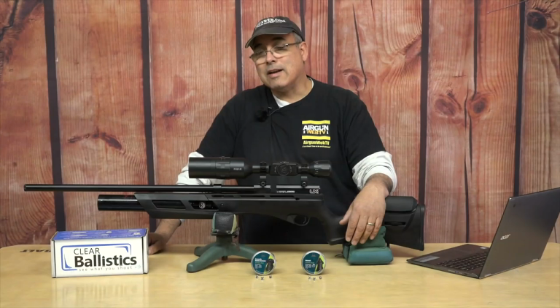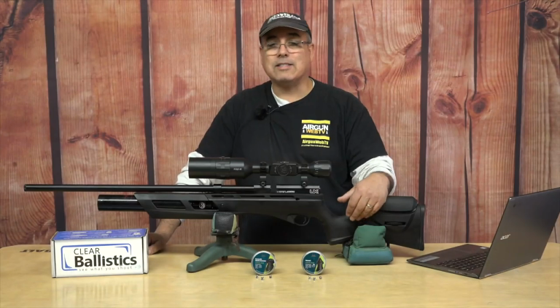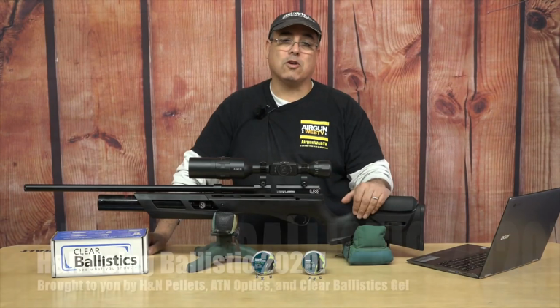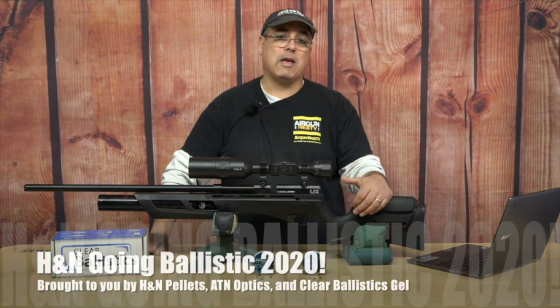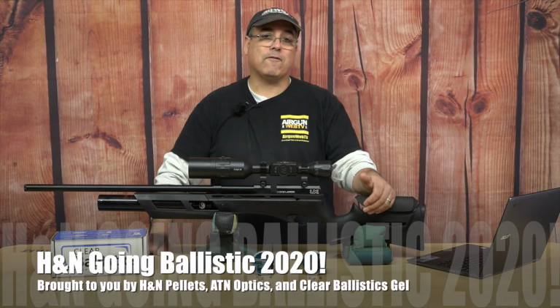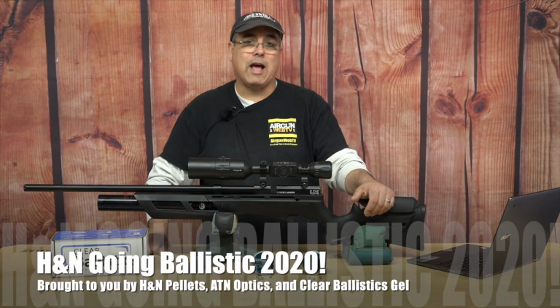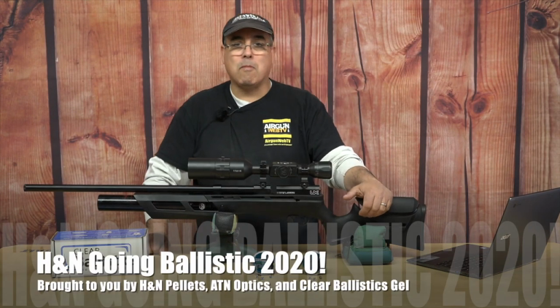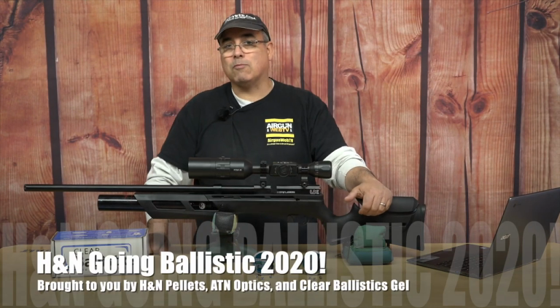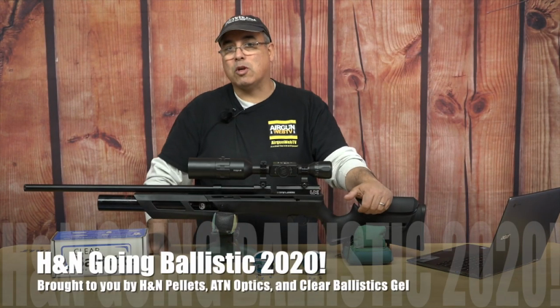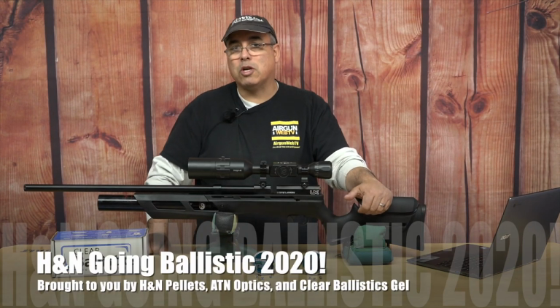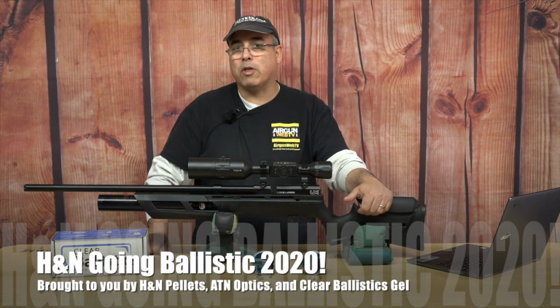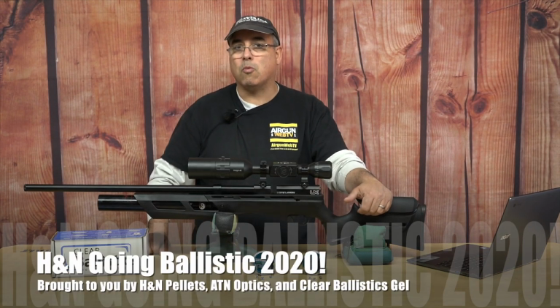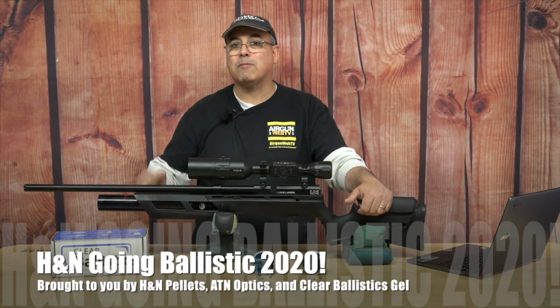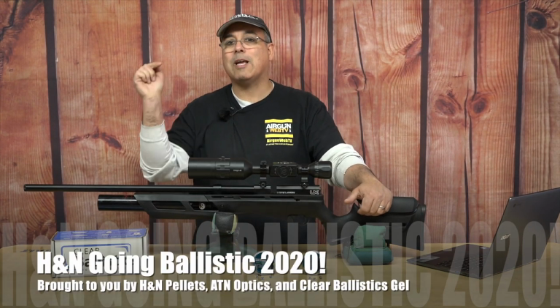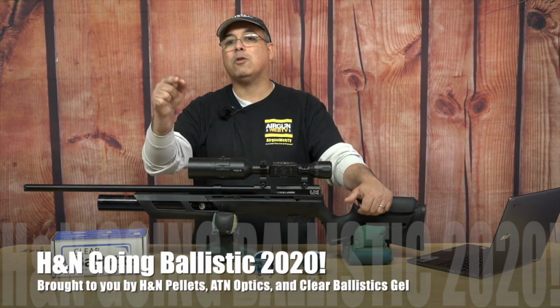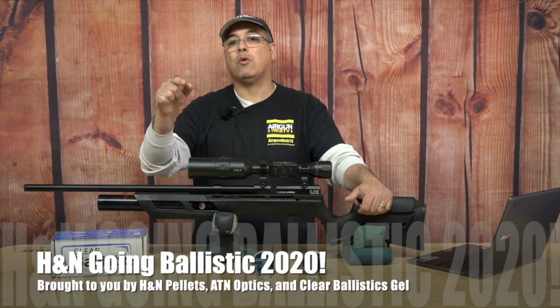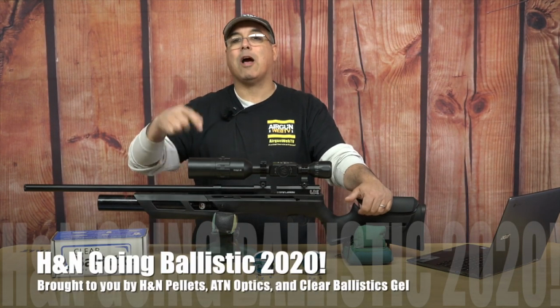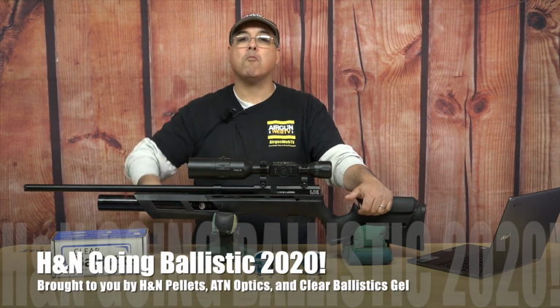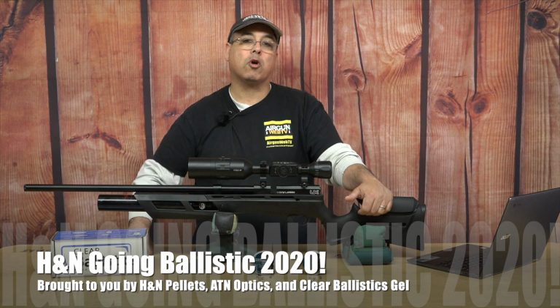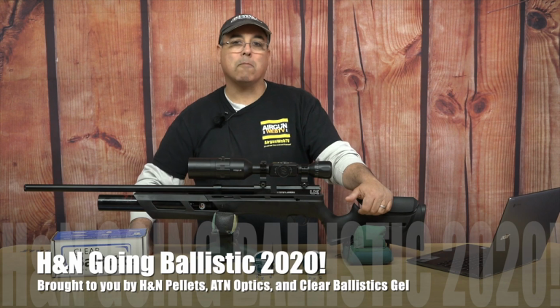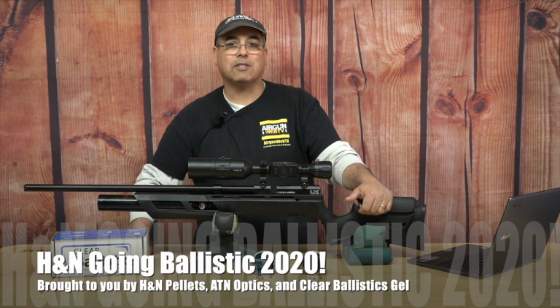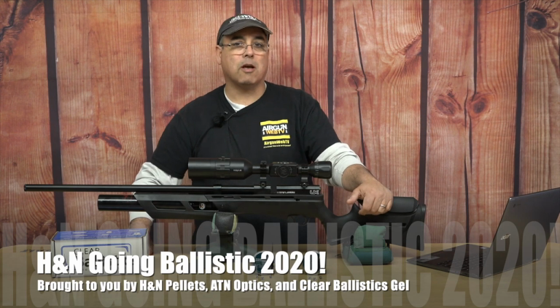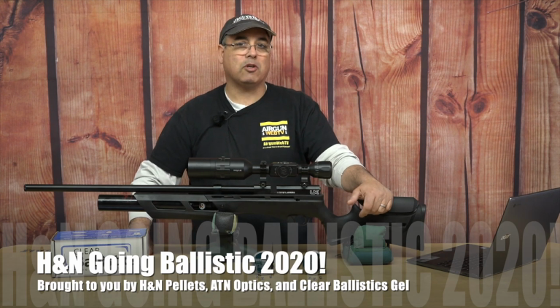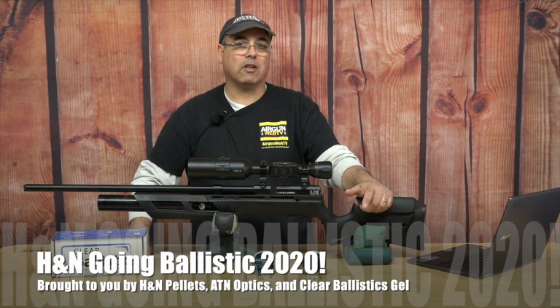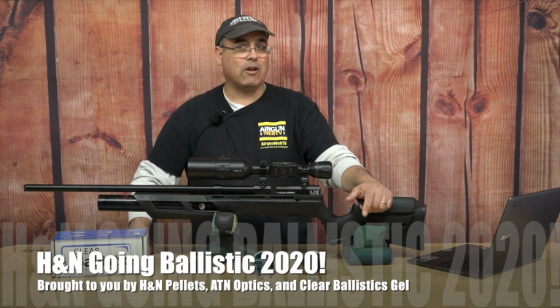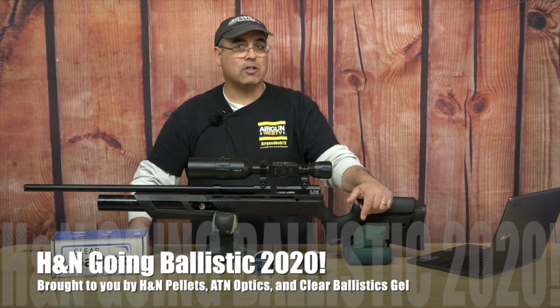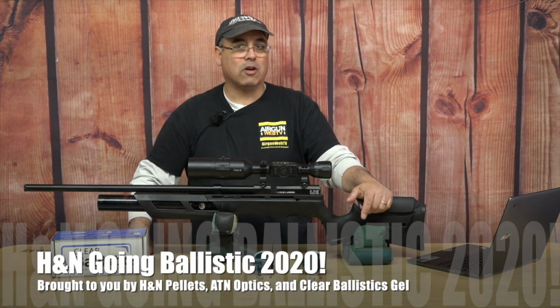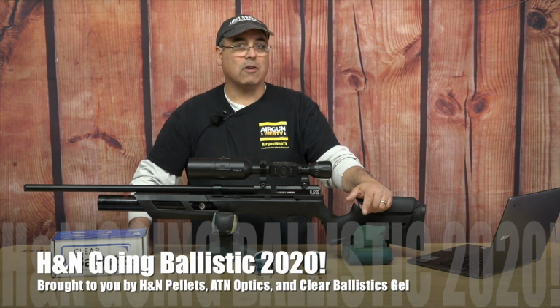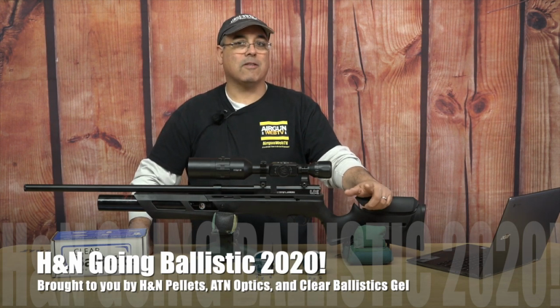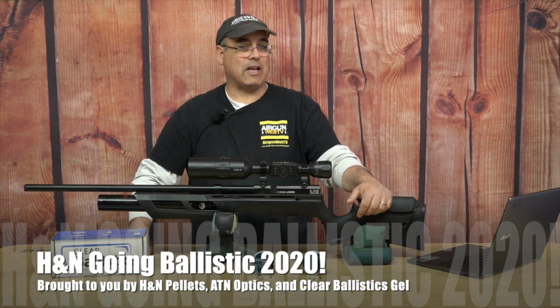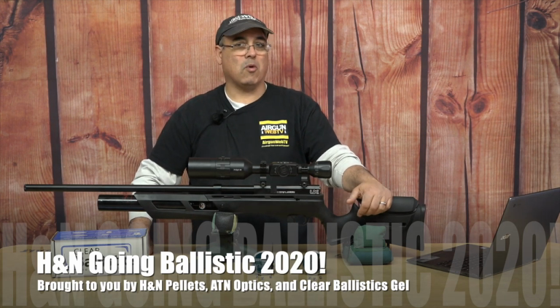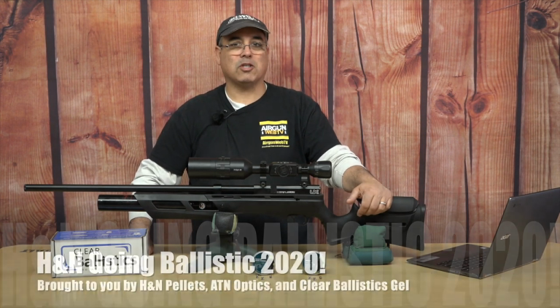That's going to be it for now. My name's Rick Kutcher here with Airgun Web. Stay tuned — we've got more Going Ballistic coming to you later this year. Thanks for watching.